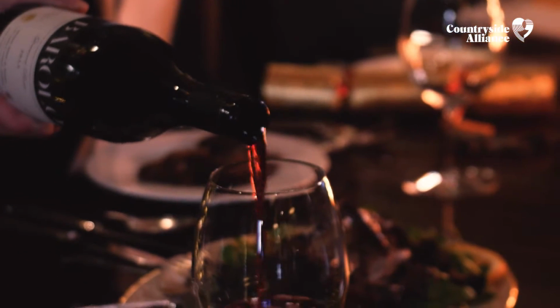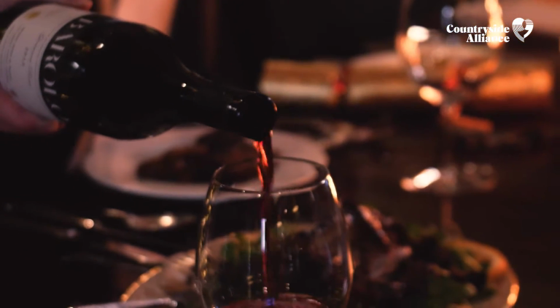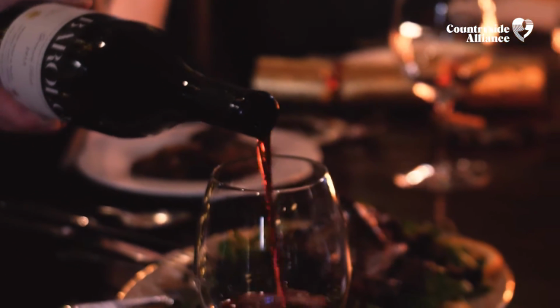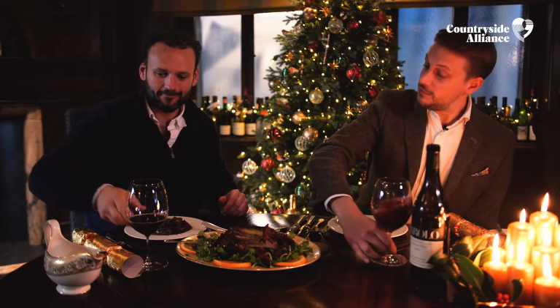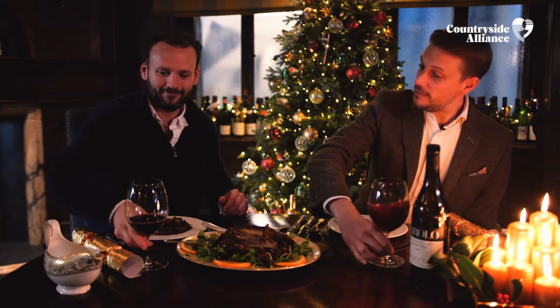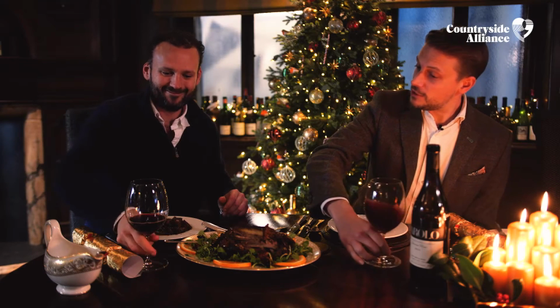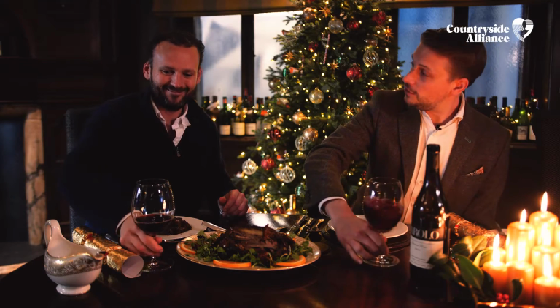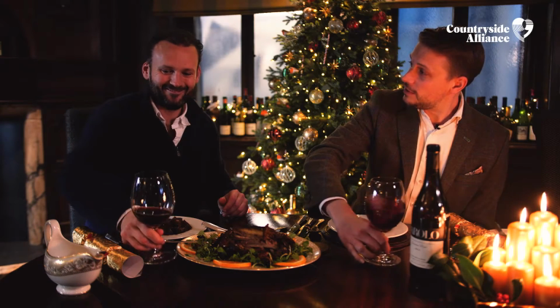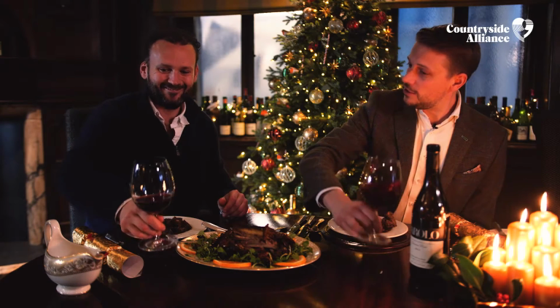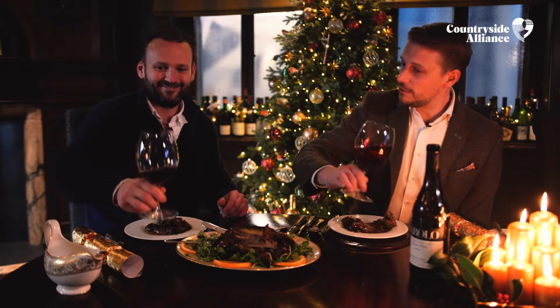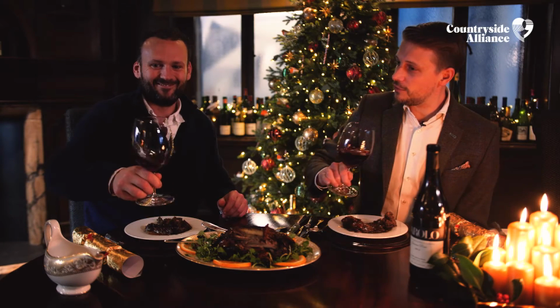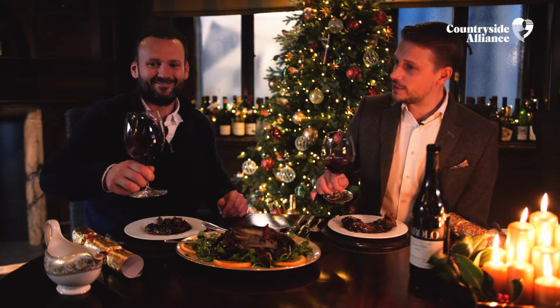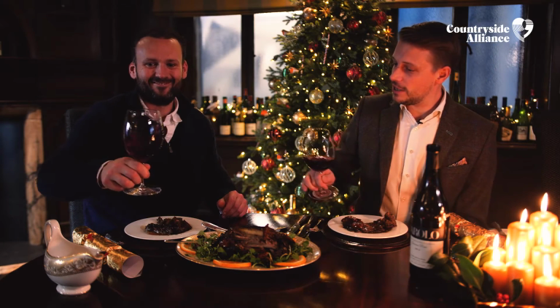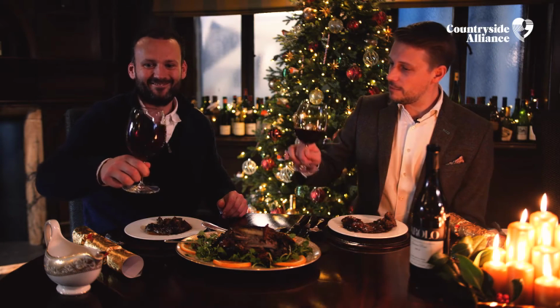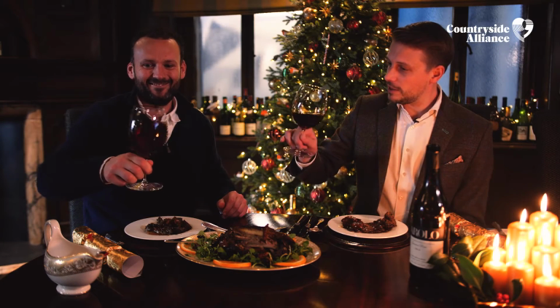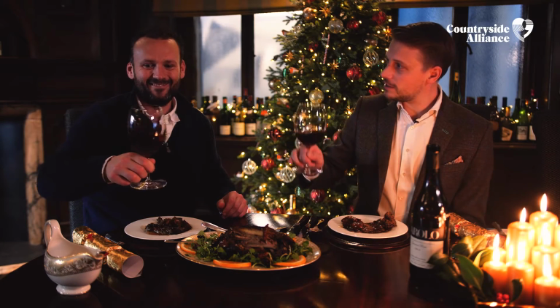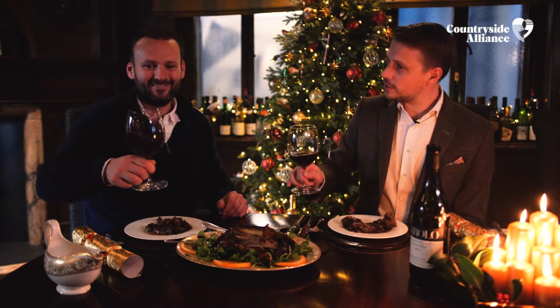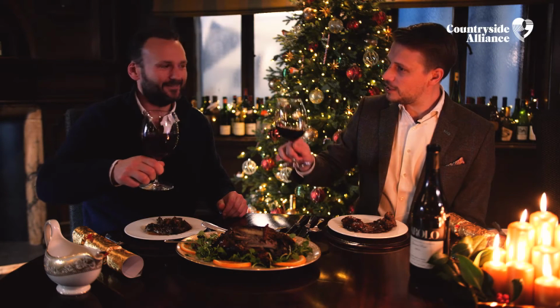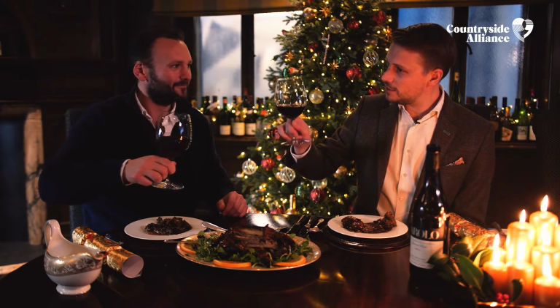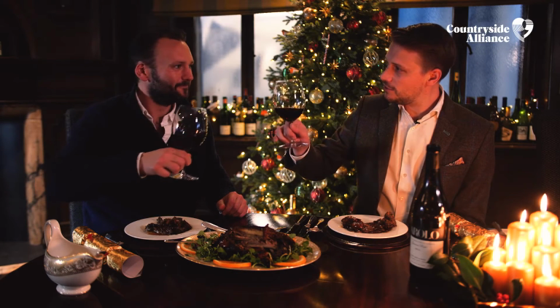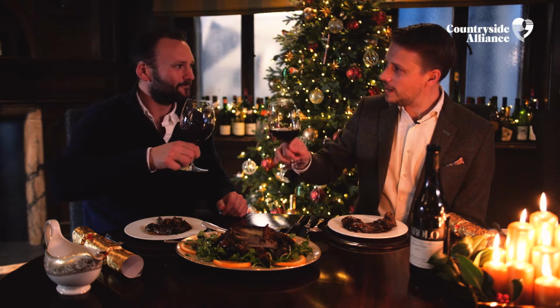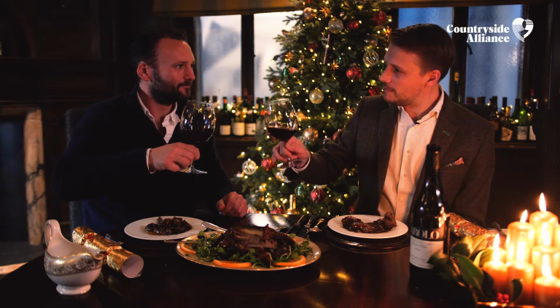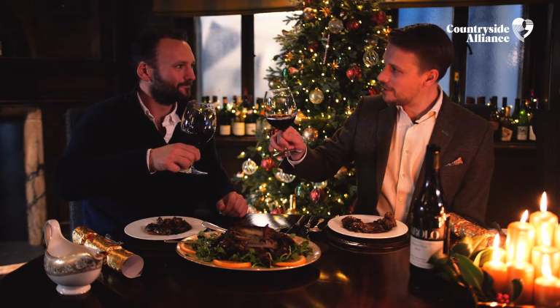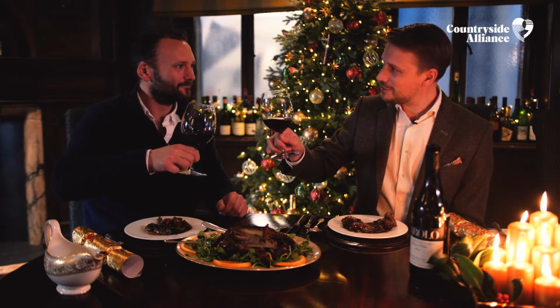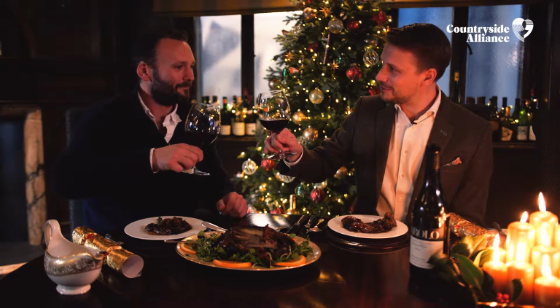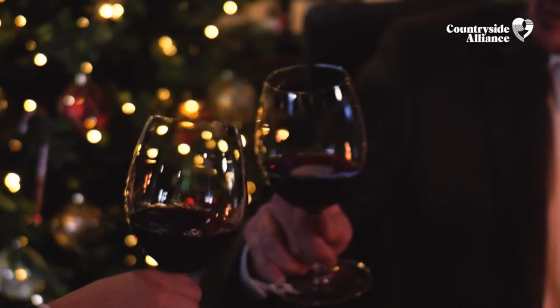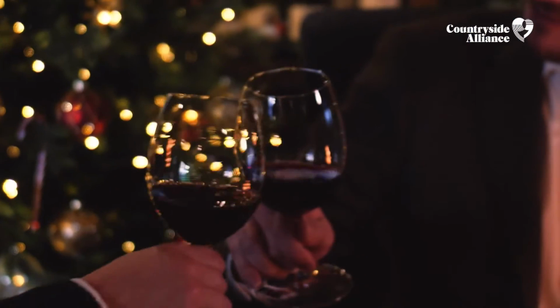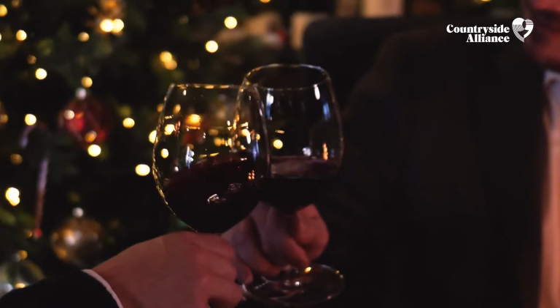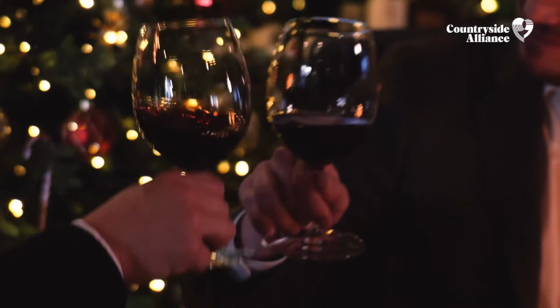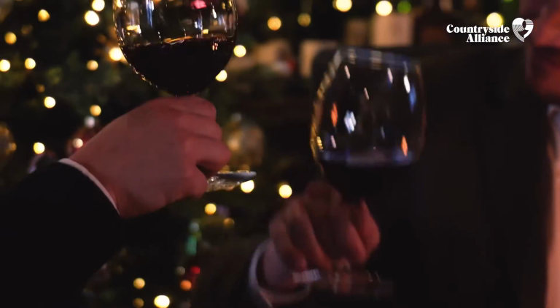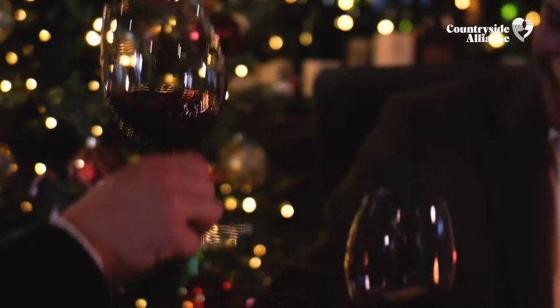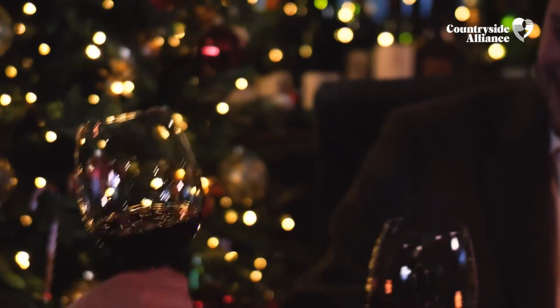Well, thanks very much for cooking, Tom. I'm looking forward to tucking in — I'd like to say cheers to you and Merry Christmas. Merry Christmas! Here's to you.